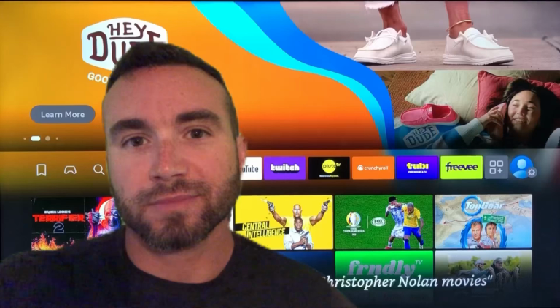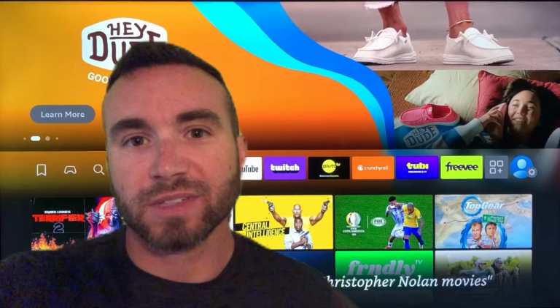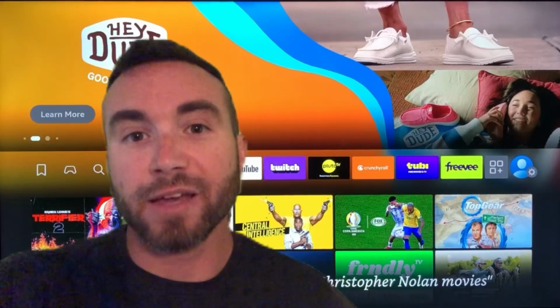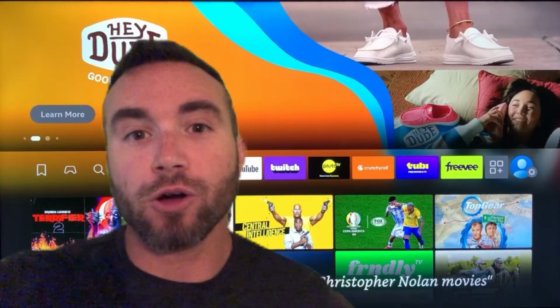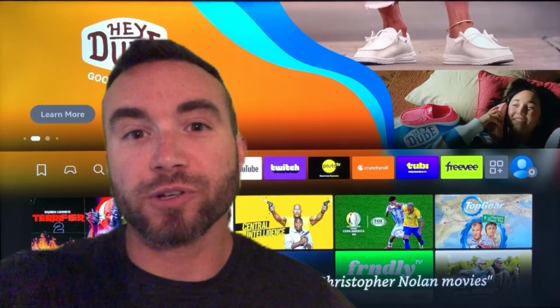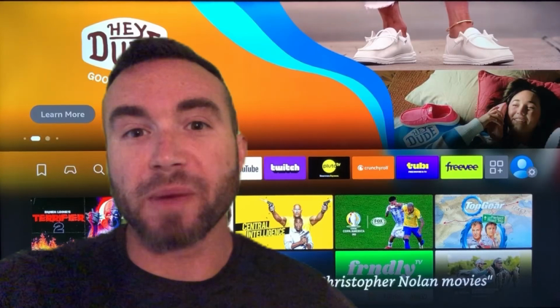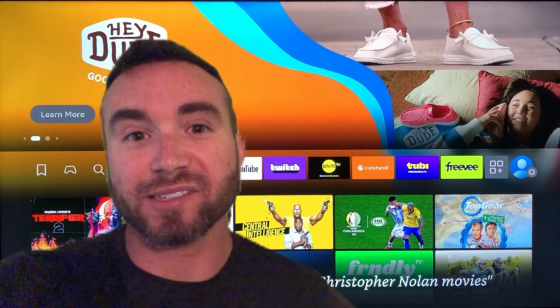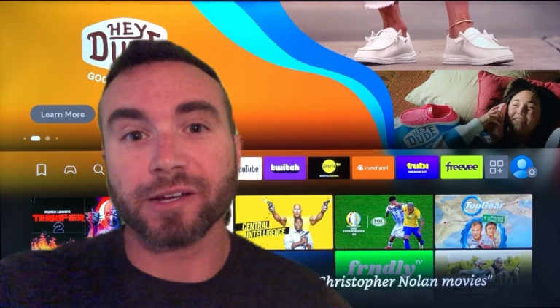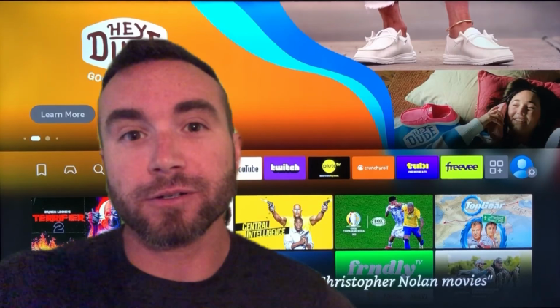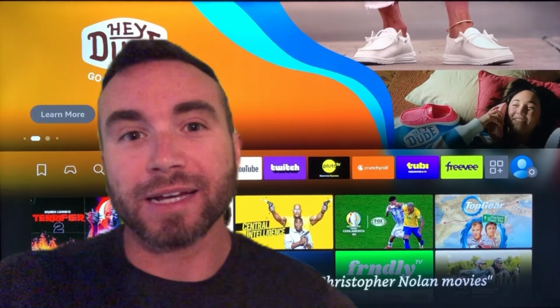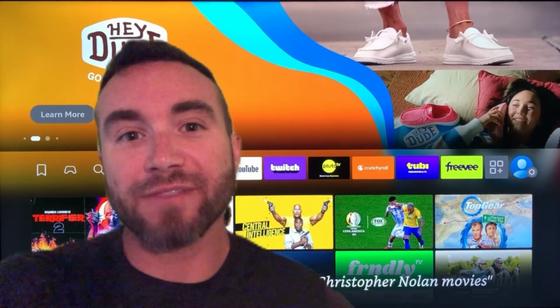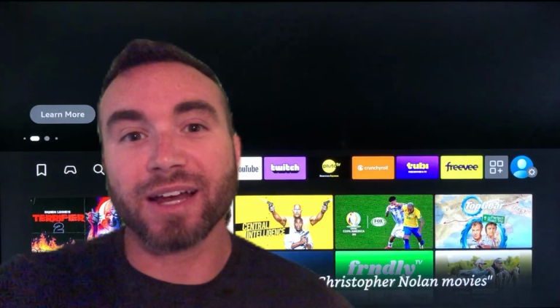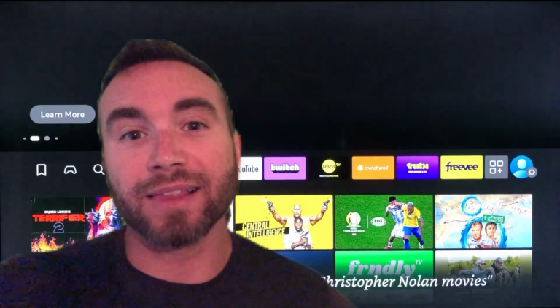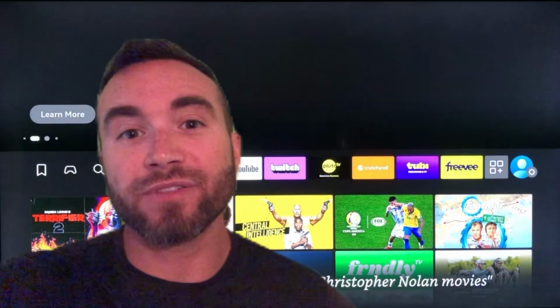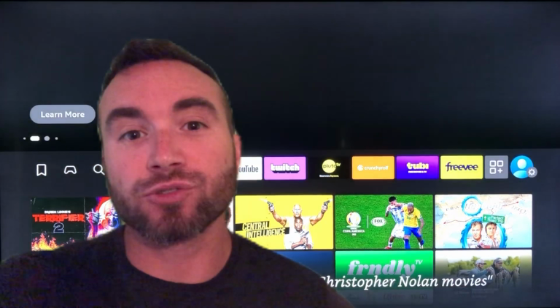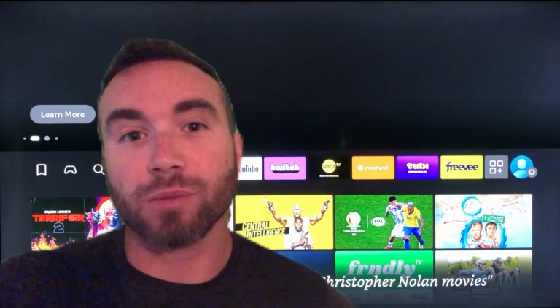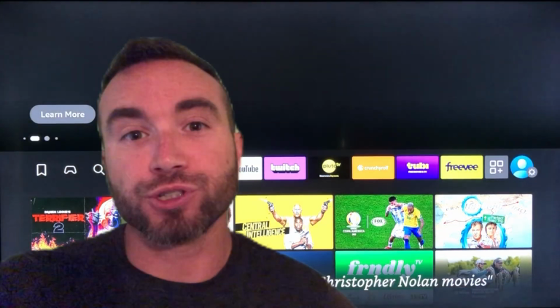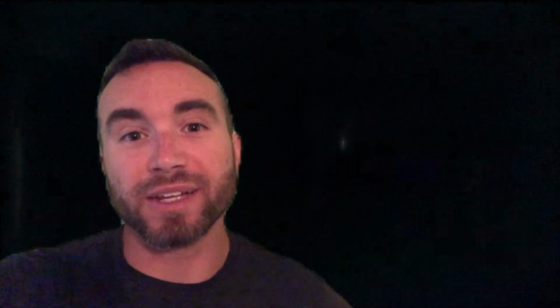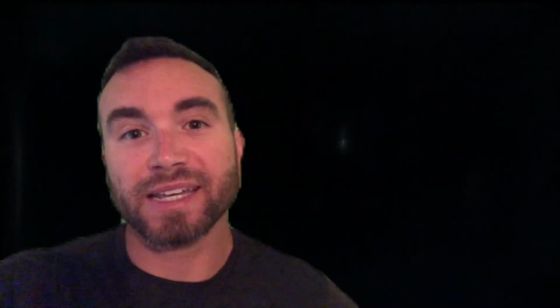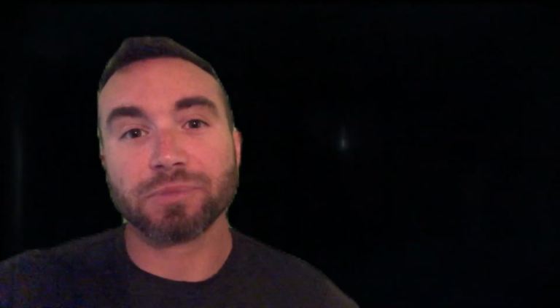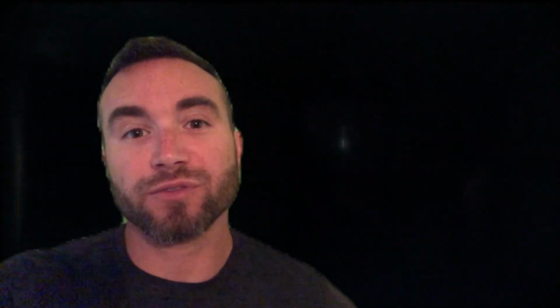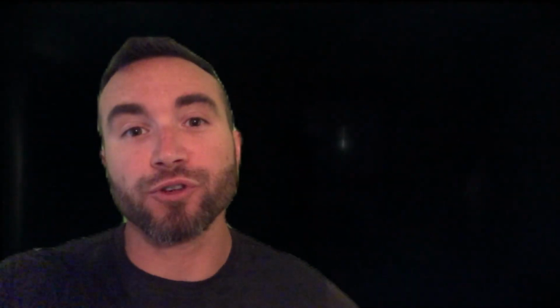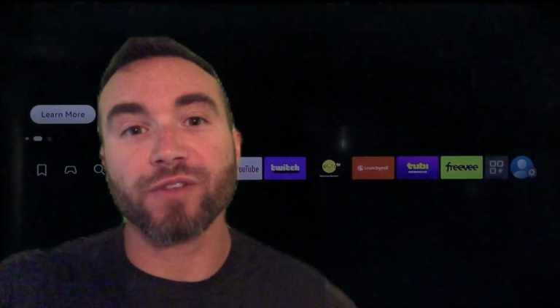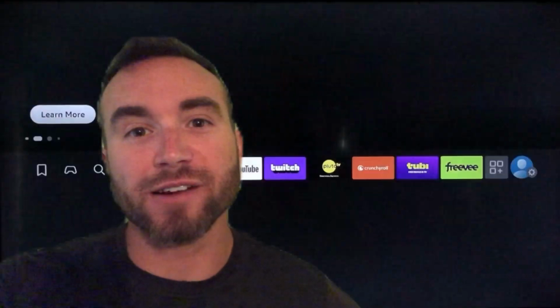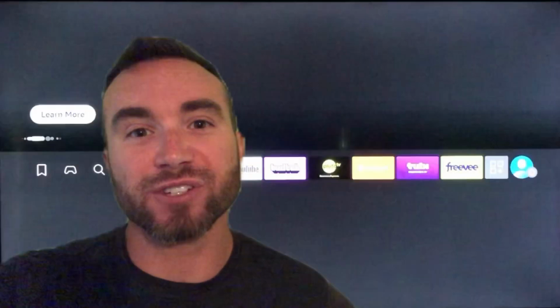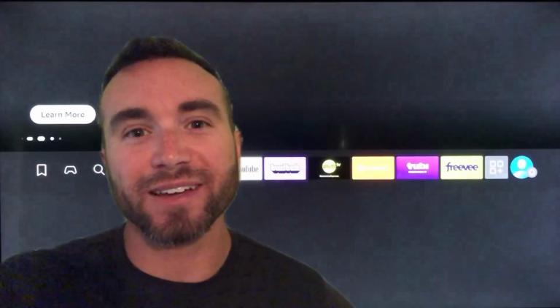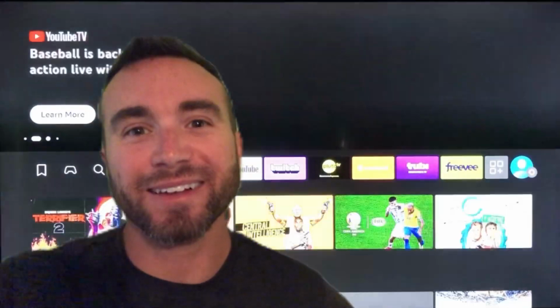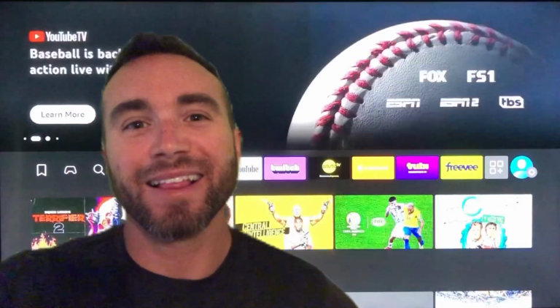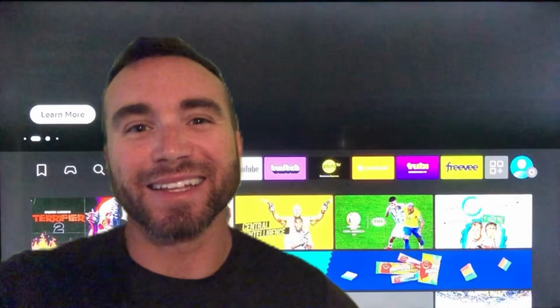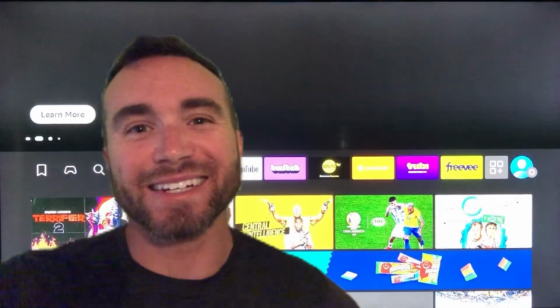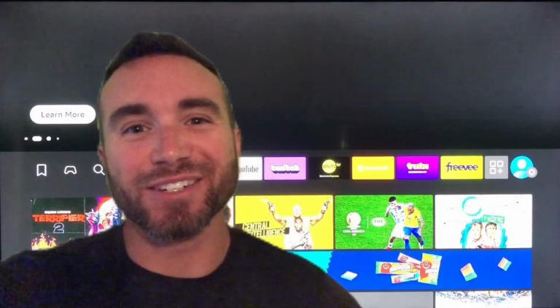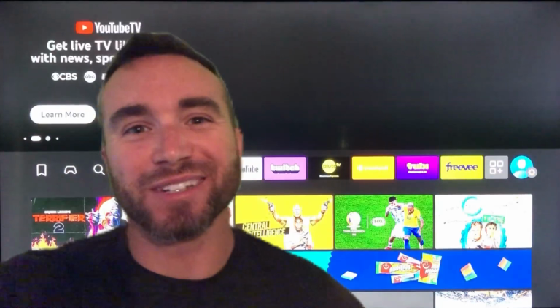Hey y'all, Chris Bassett here, and I've got 11 troubleshooting tips for your Fire Stick. Let's get into it.